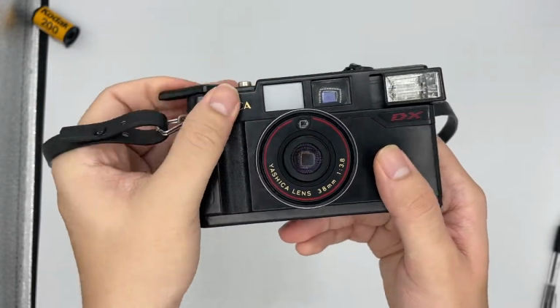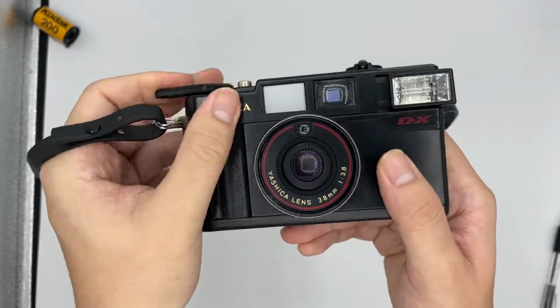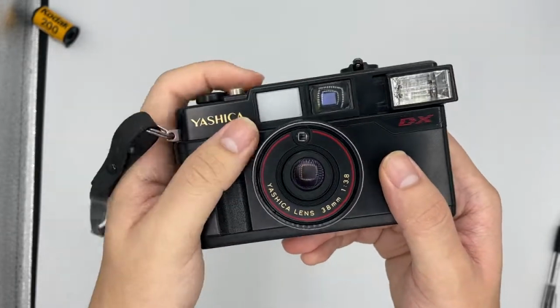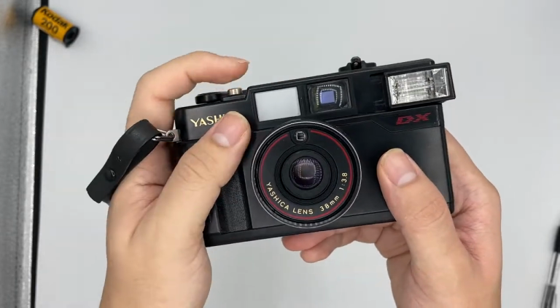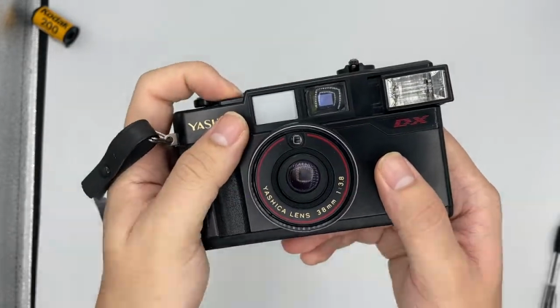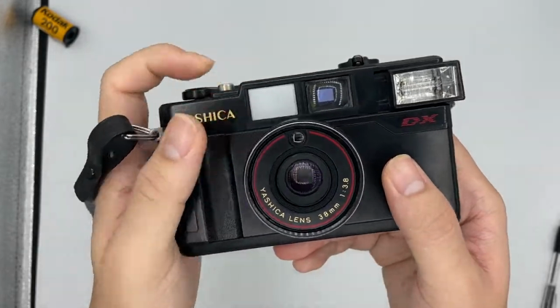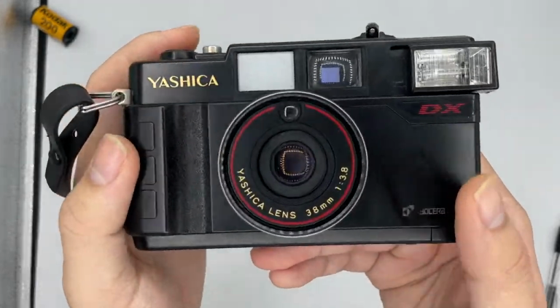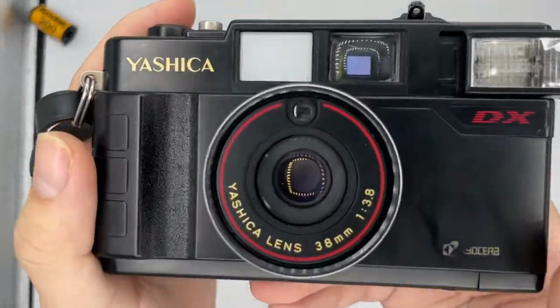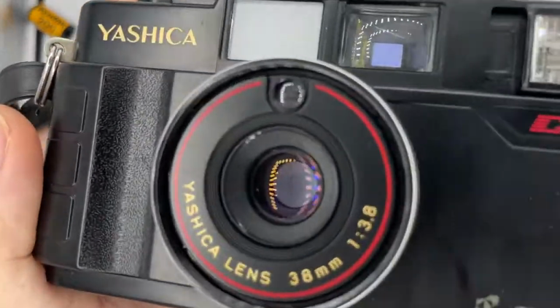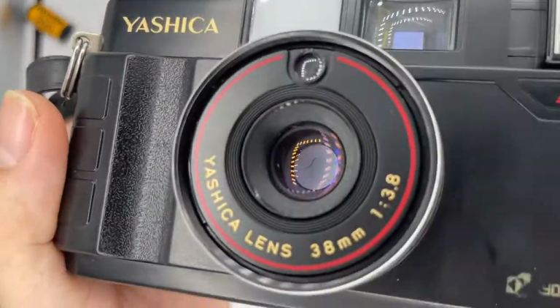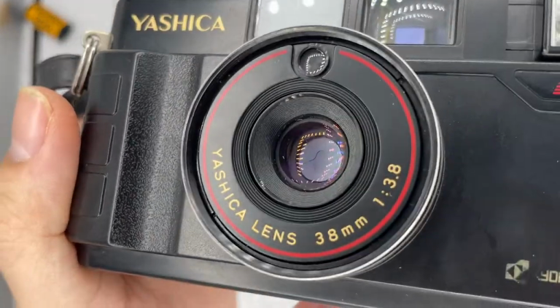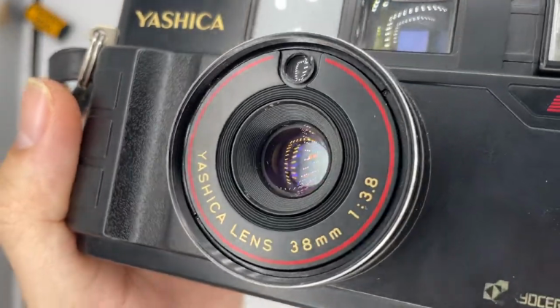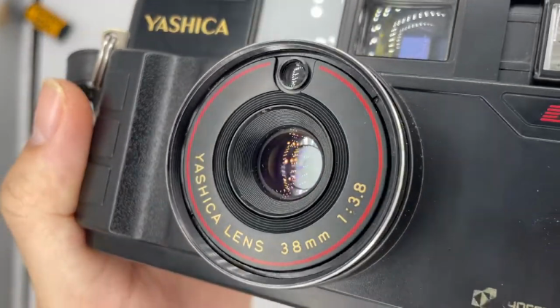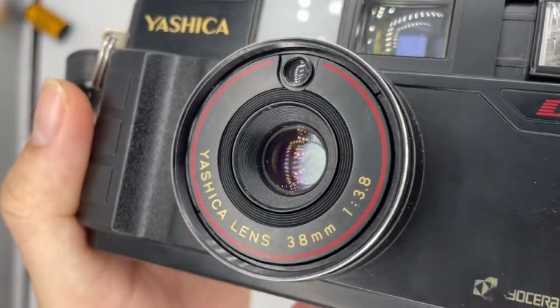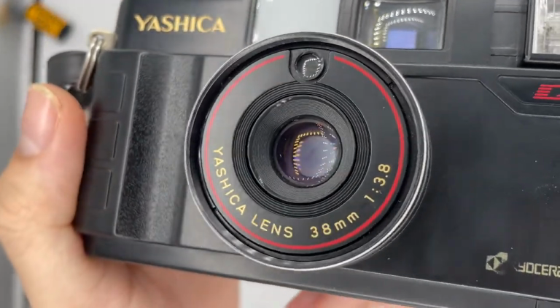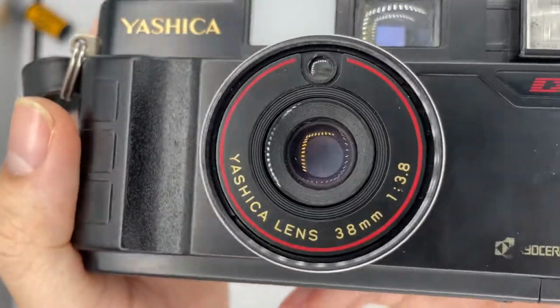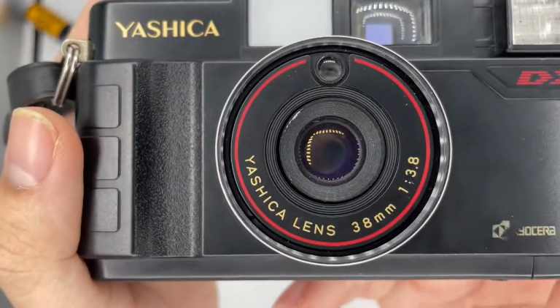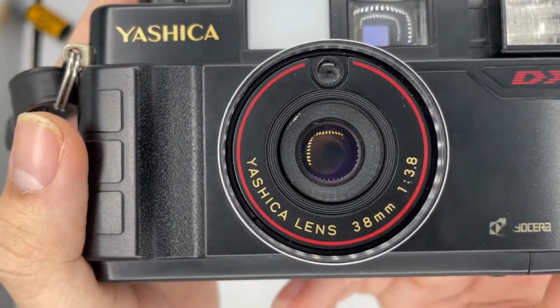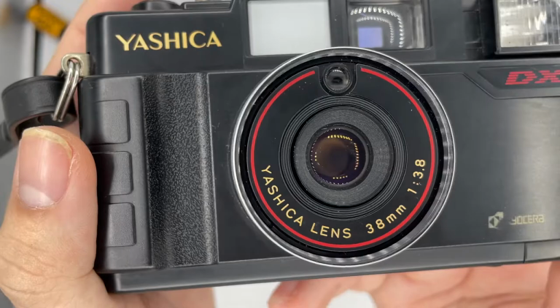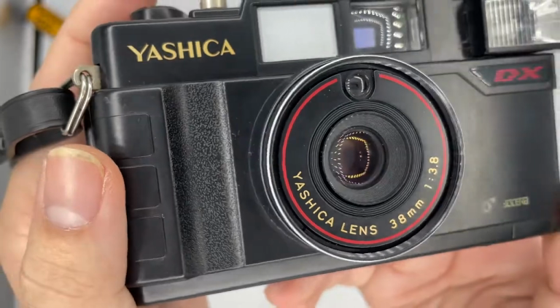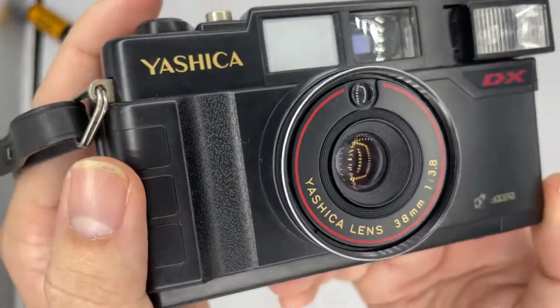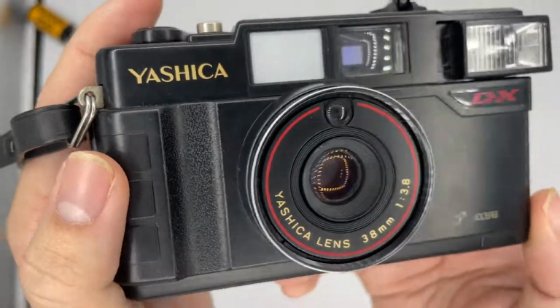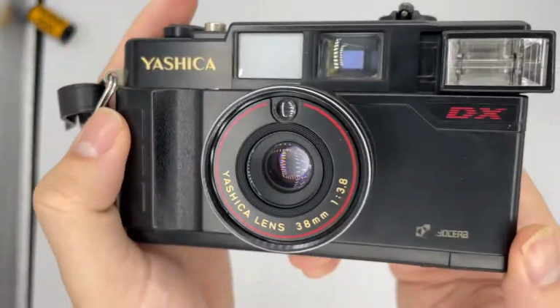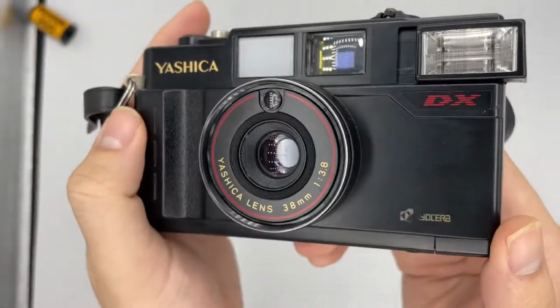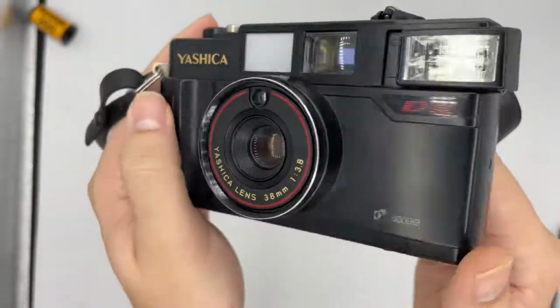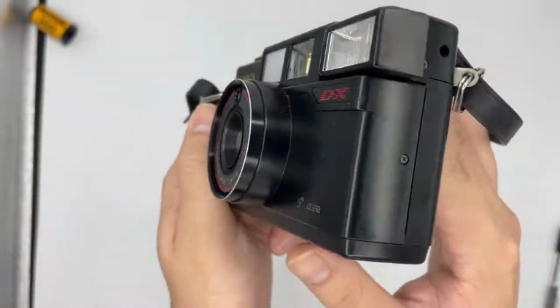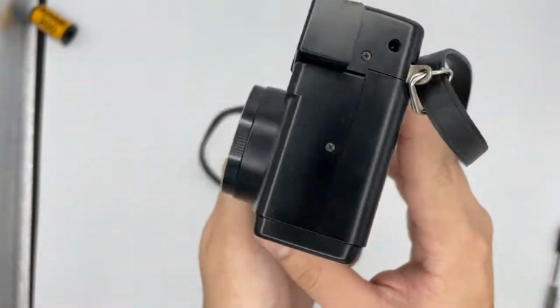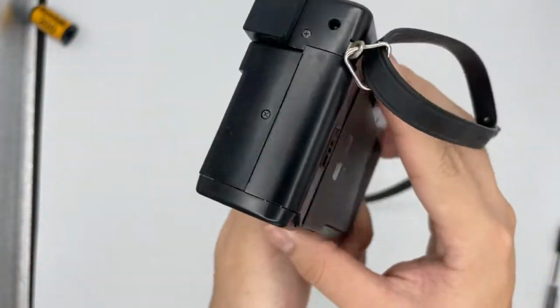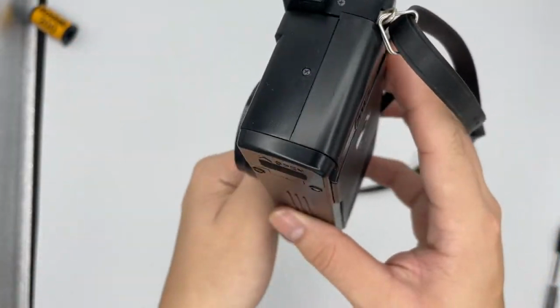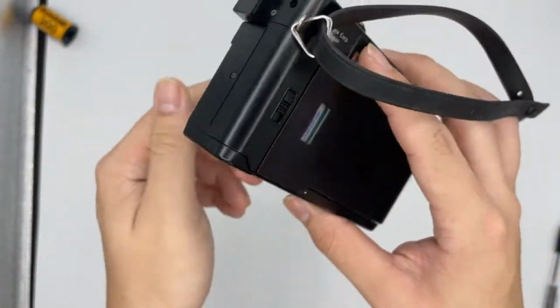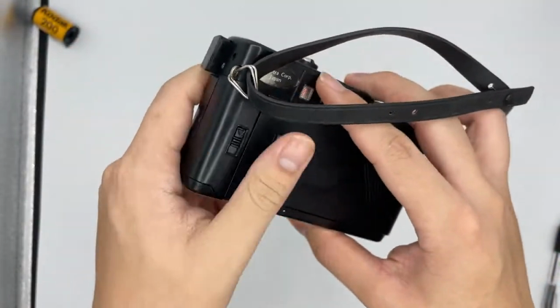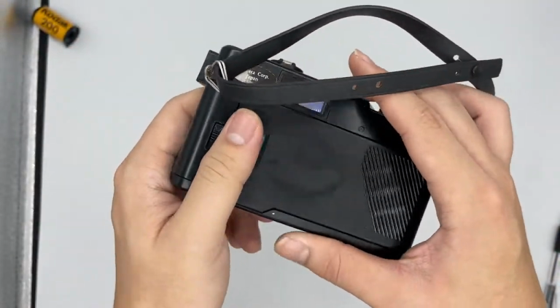So basically that's how we use the camera. And also this is the lens — the lens is in all good condition.